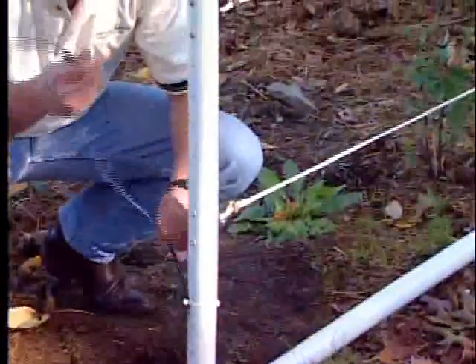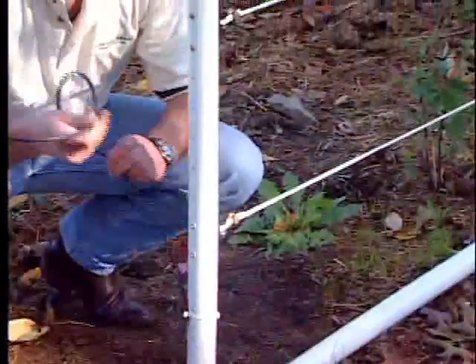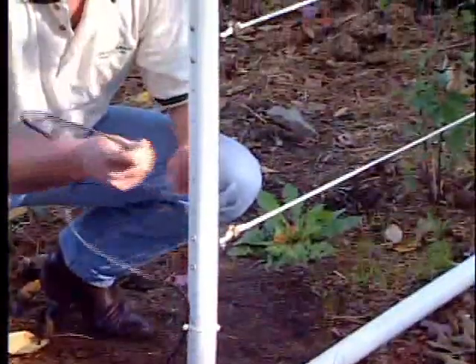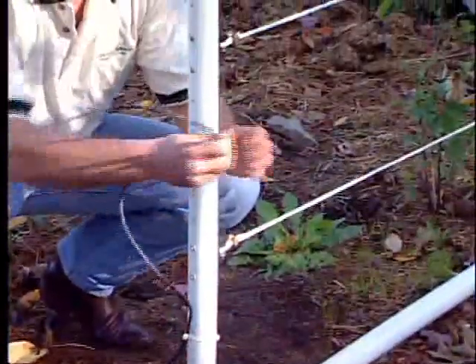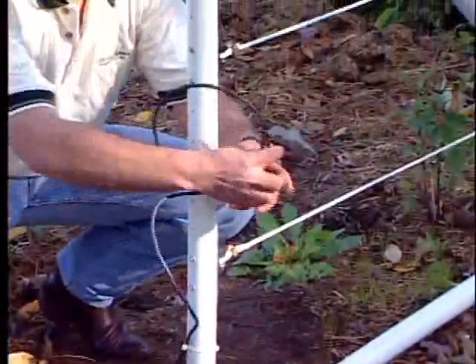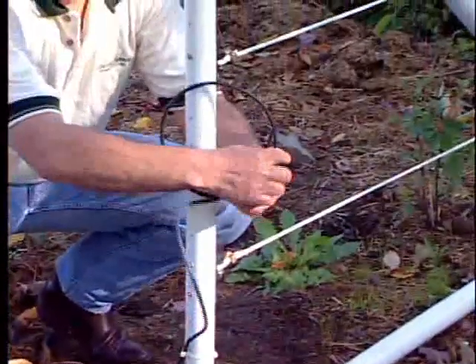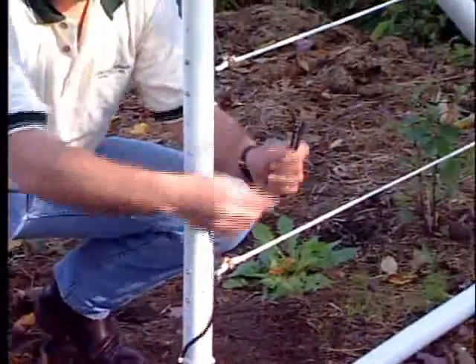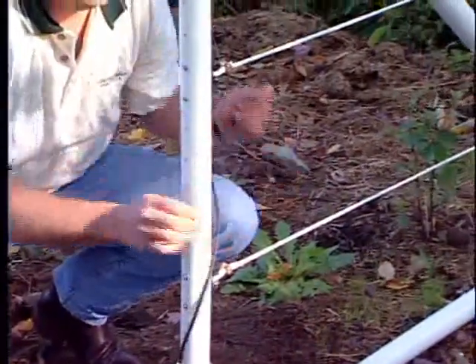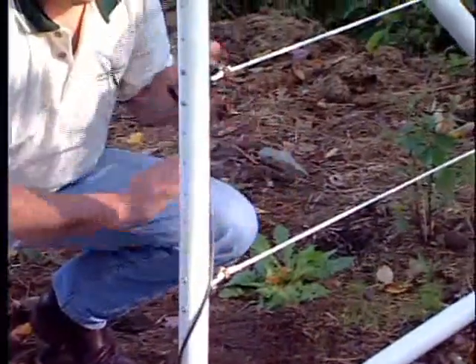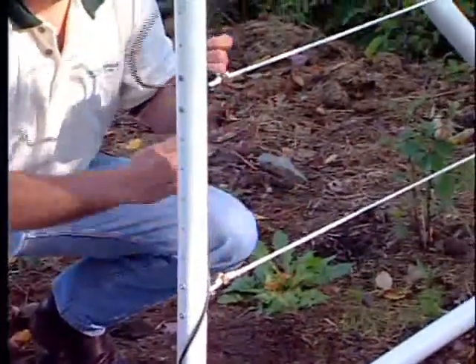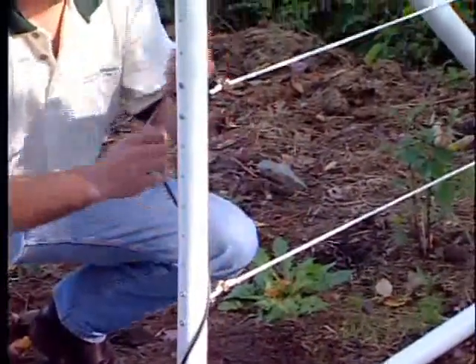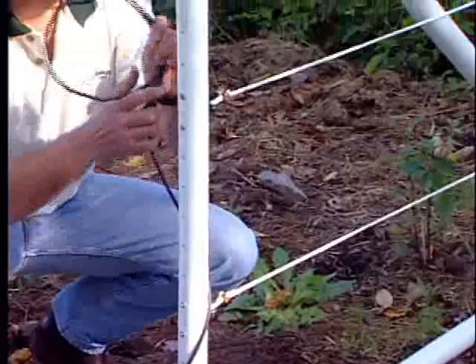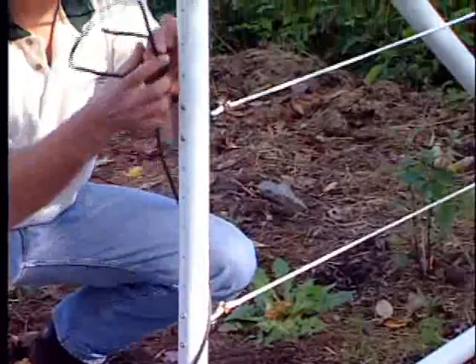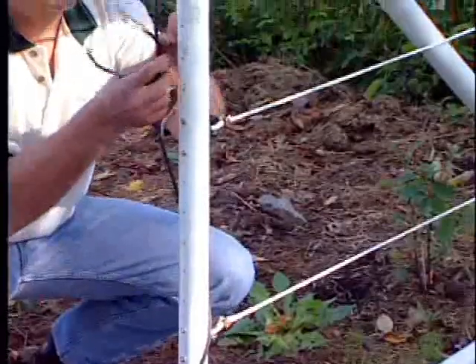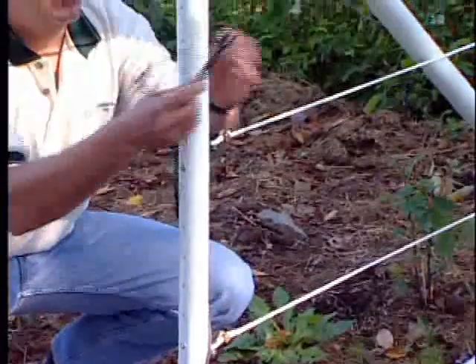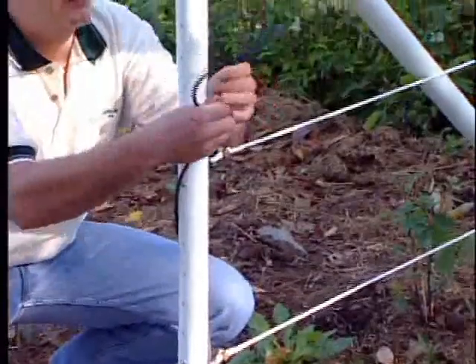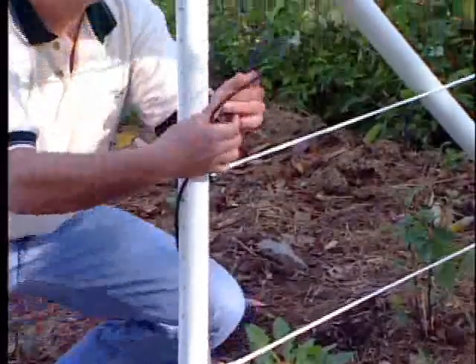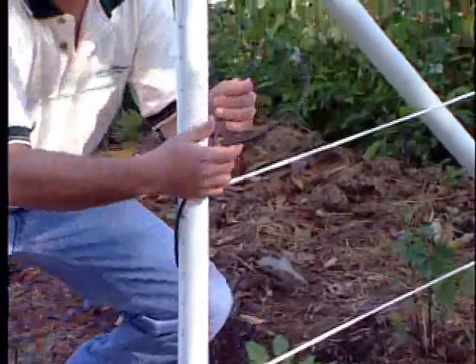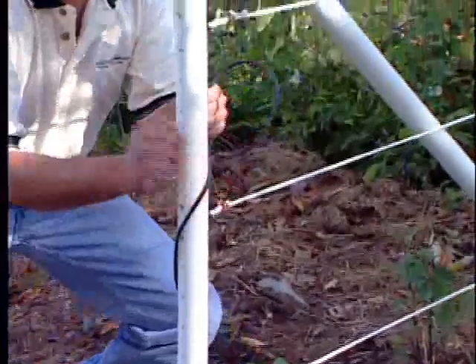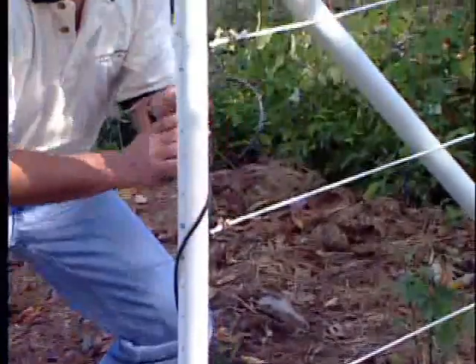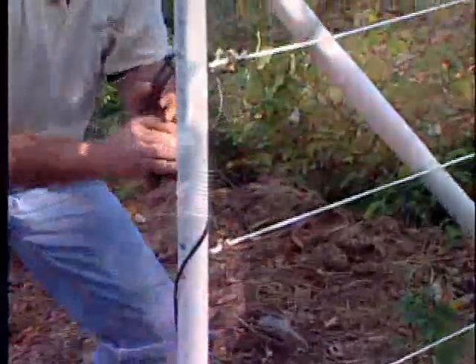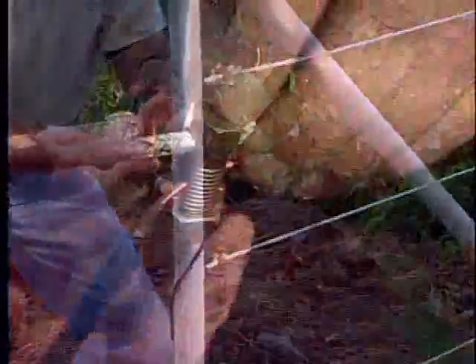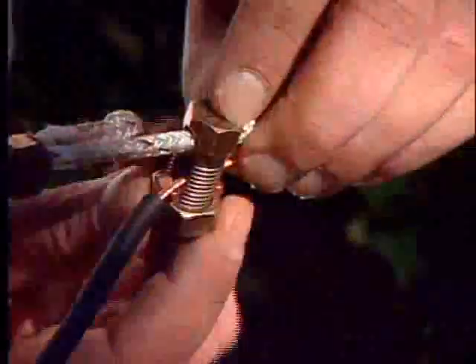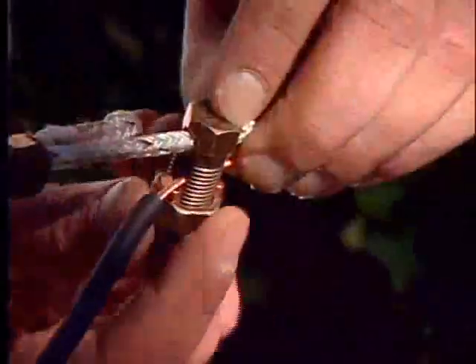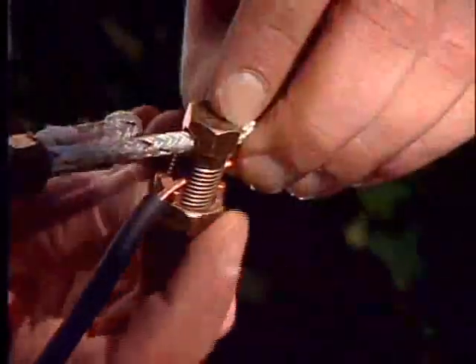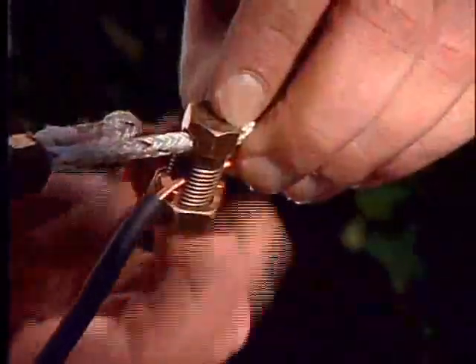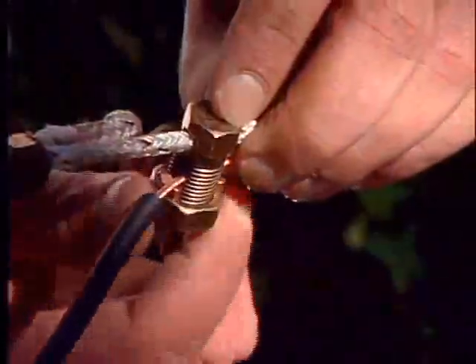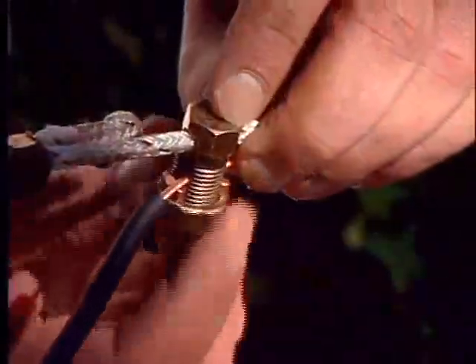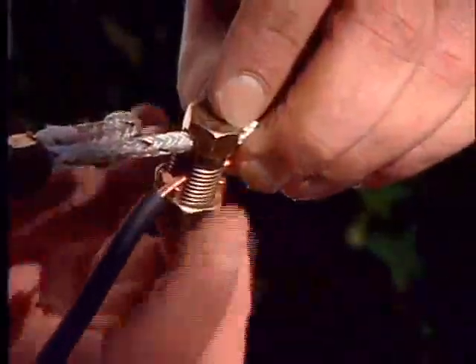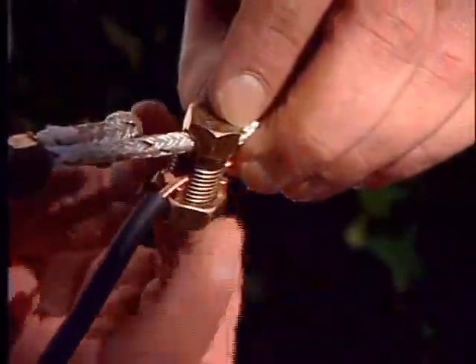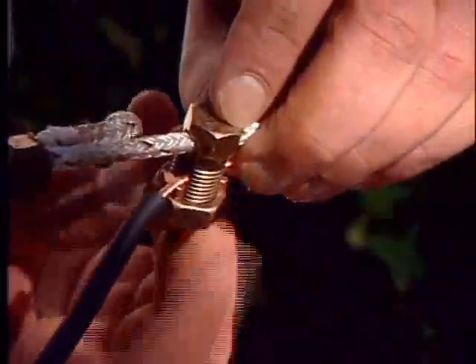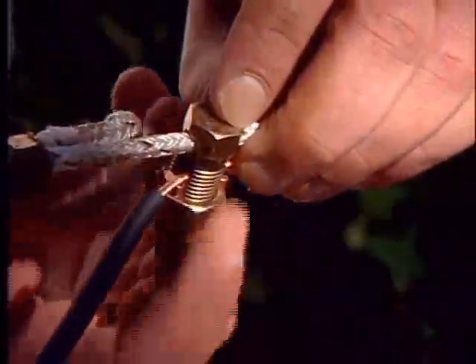Any reading less than 5,000 volts means there's a problem with the lead out wire, or you have crossed wires during installation.